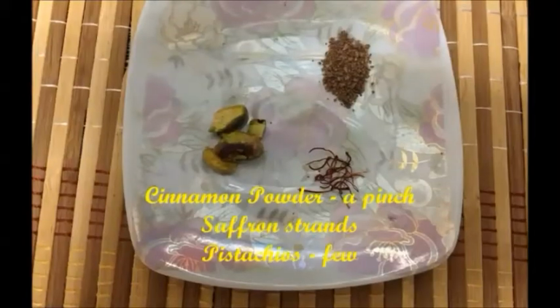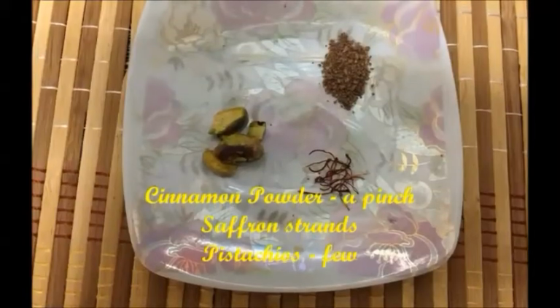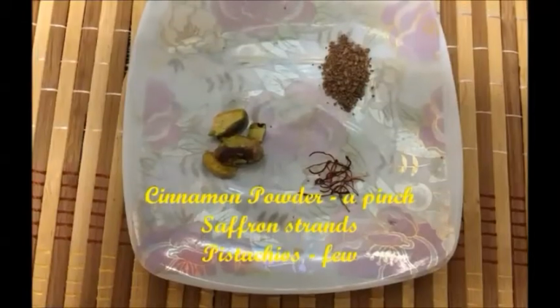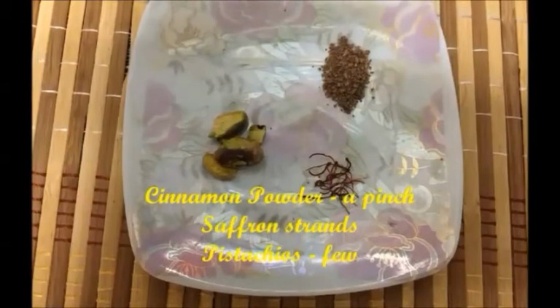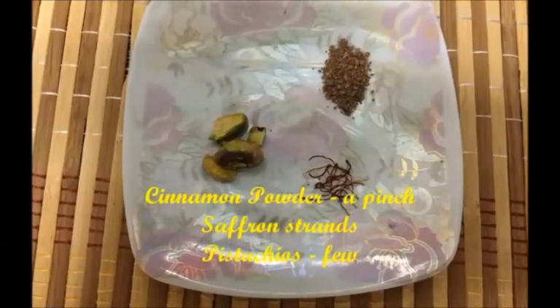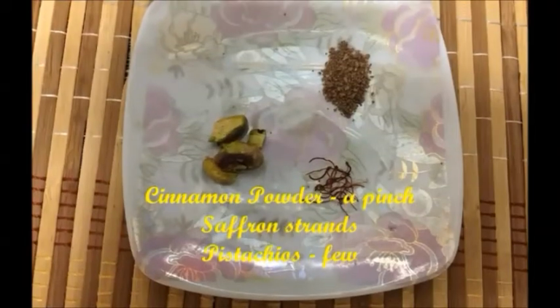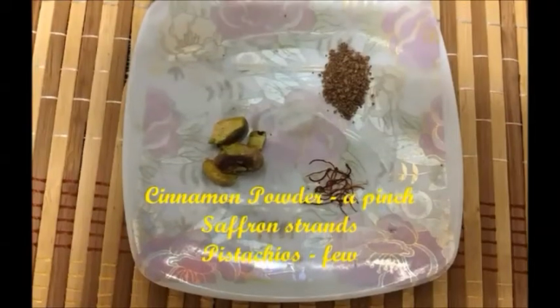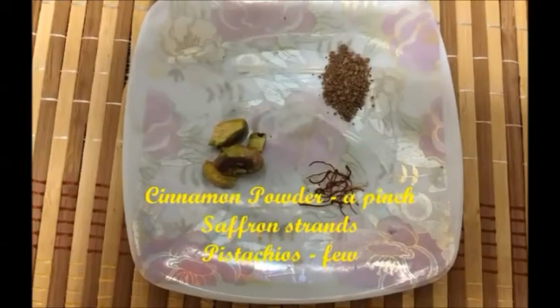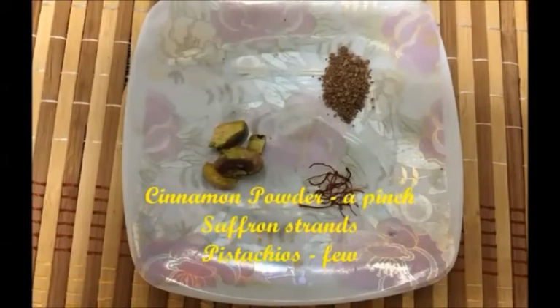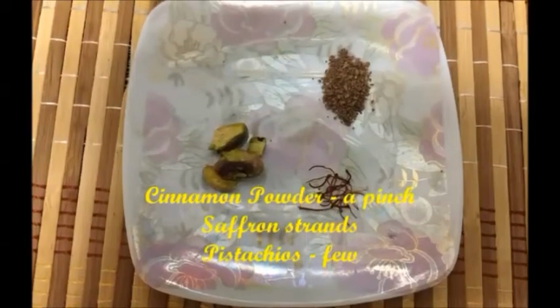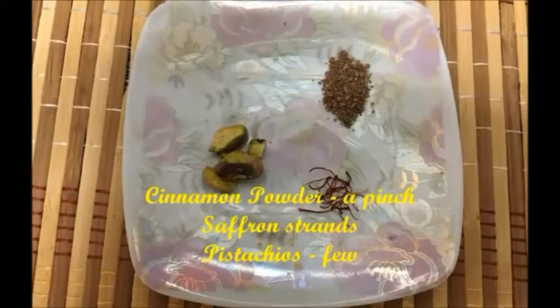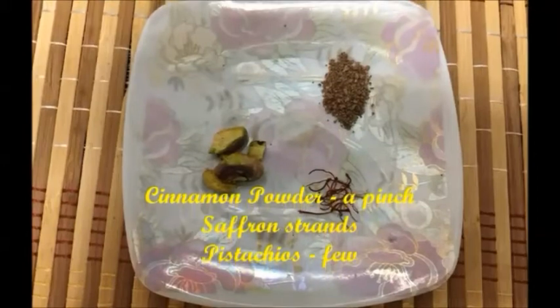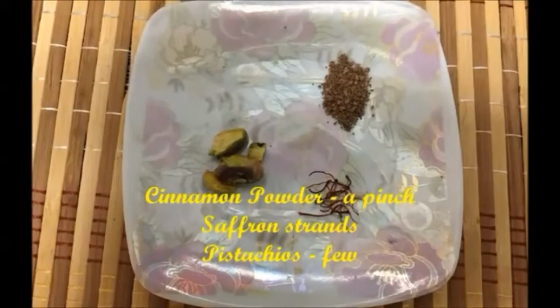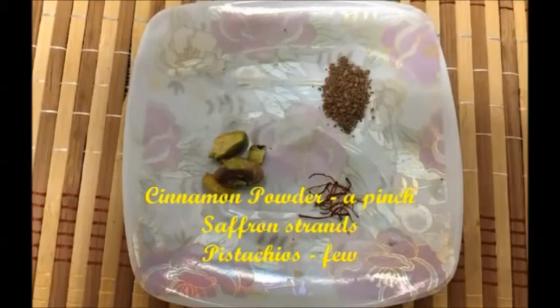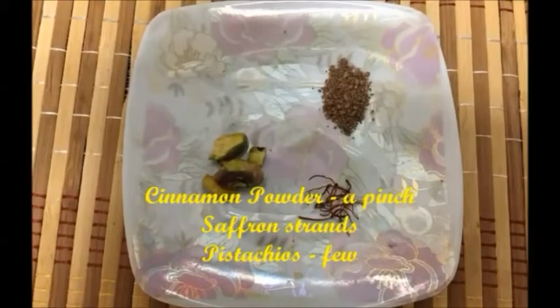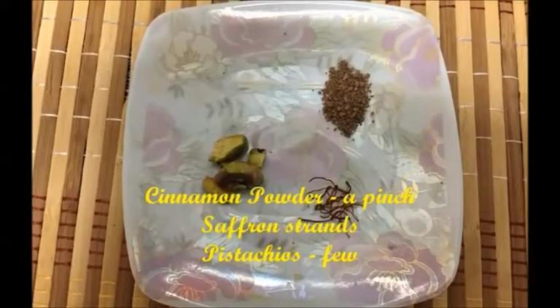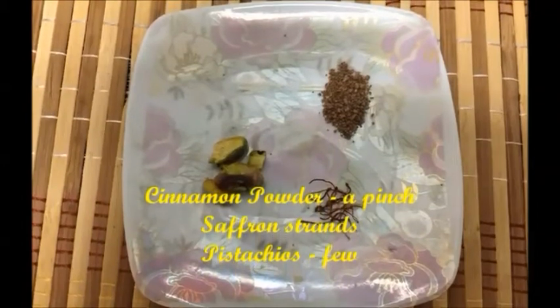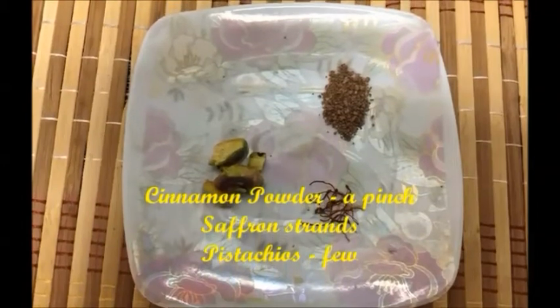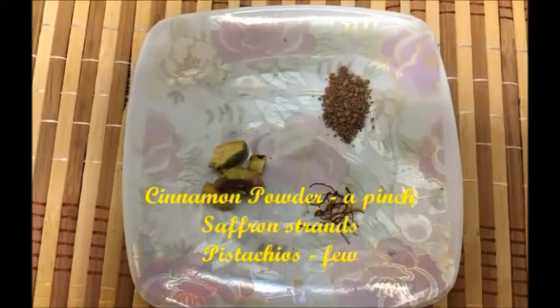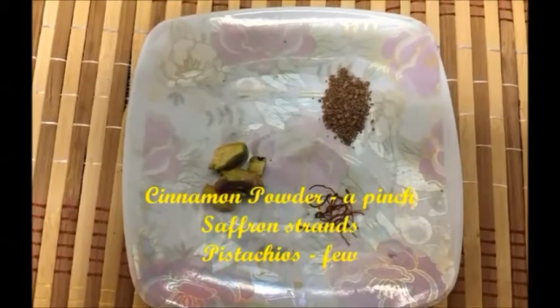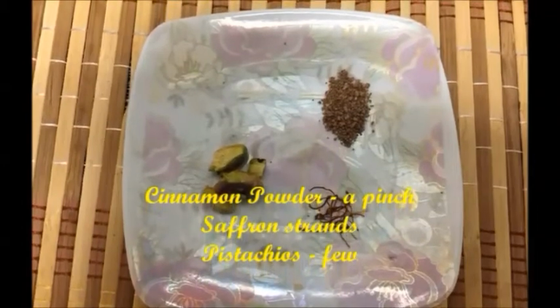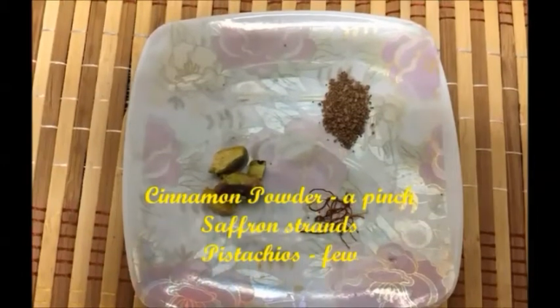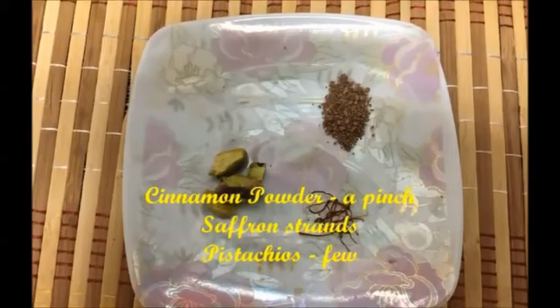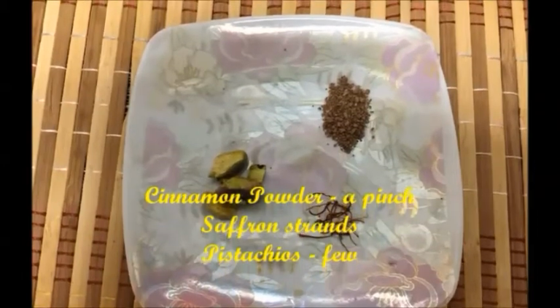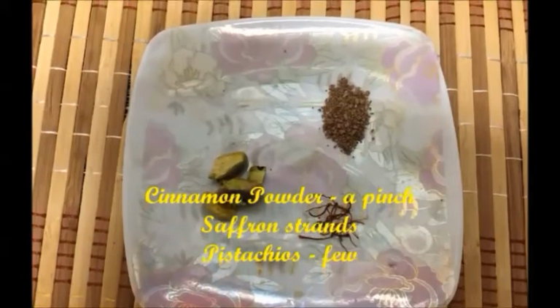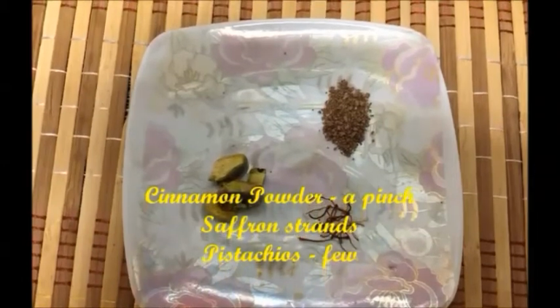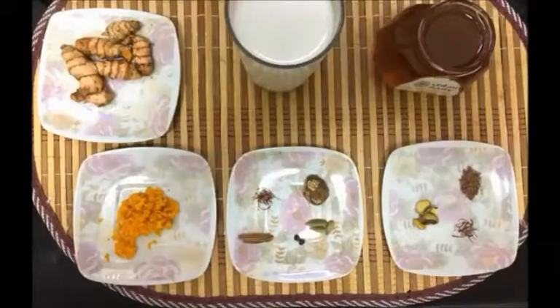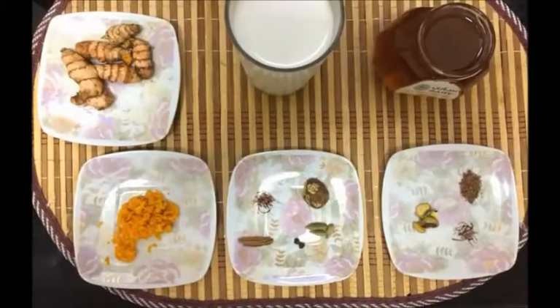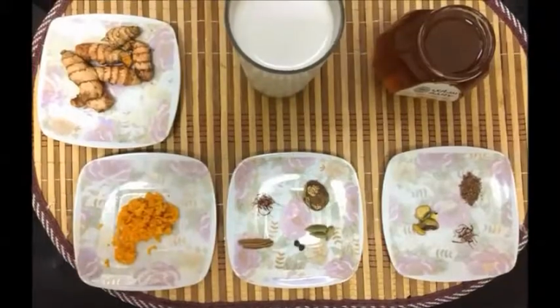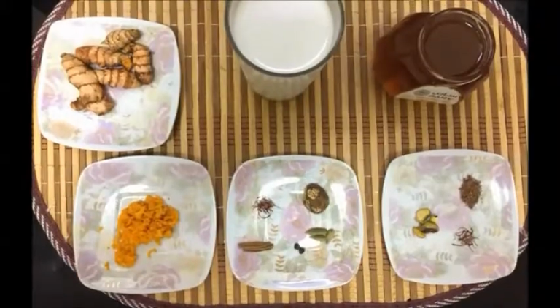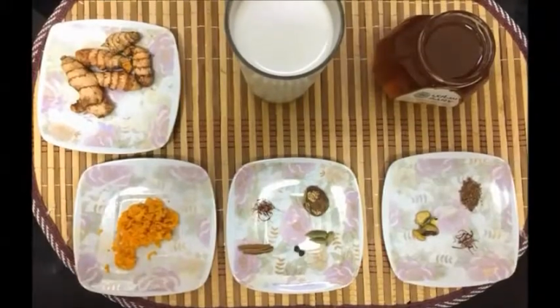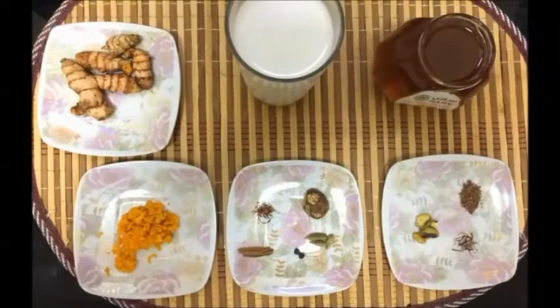We also need a few saffron strands and nutmeg. For garnishing we need cinnamon powder, saffron and pistachio pieces.